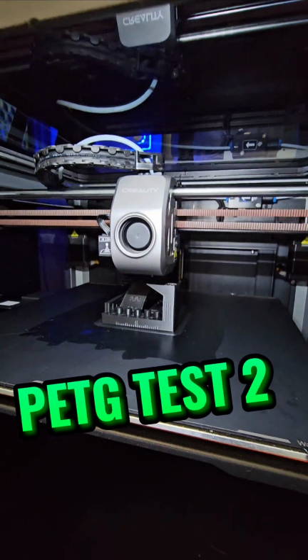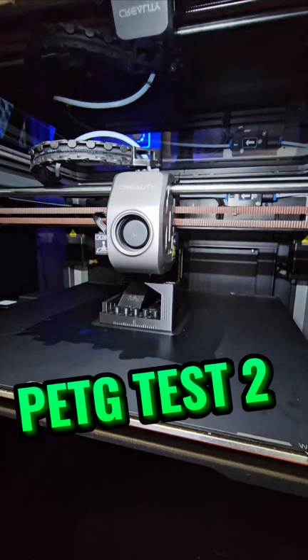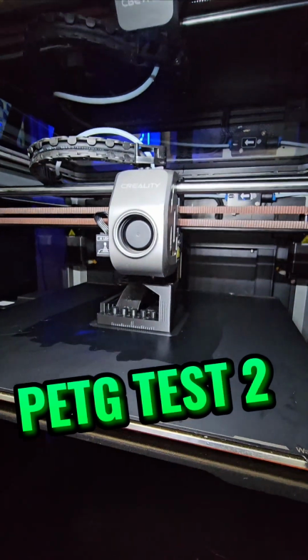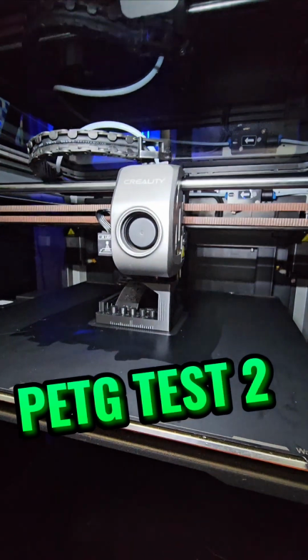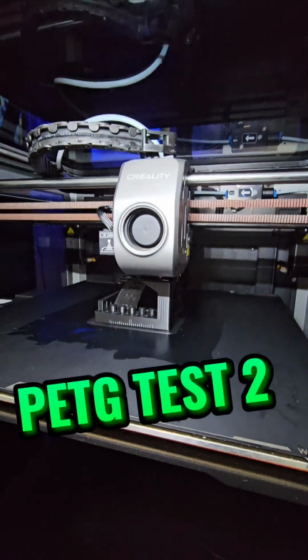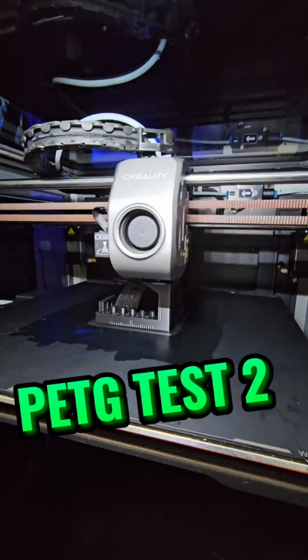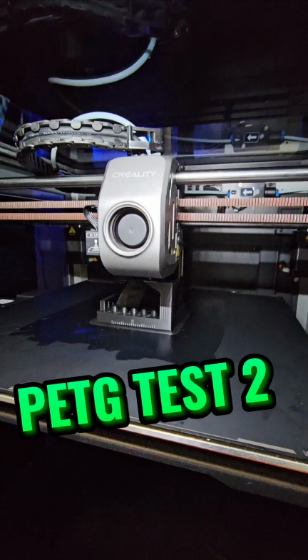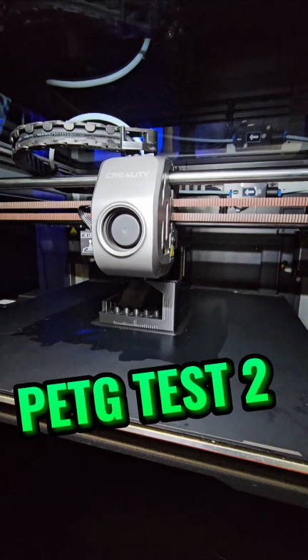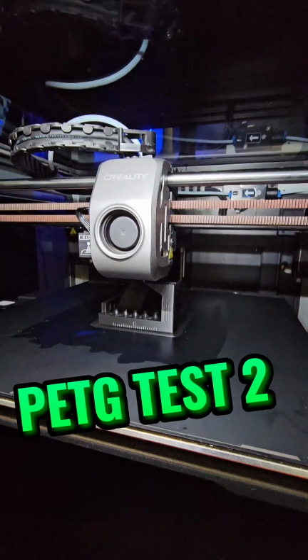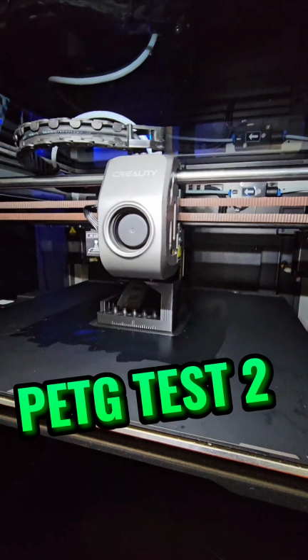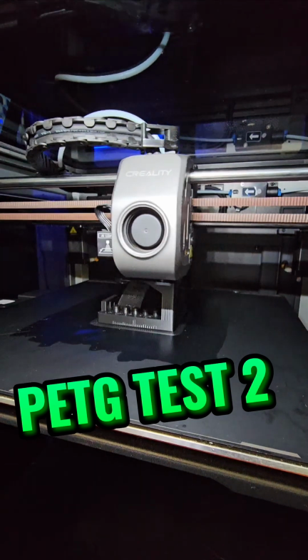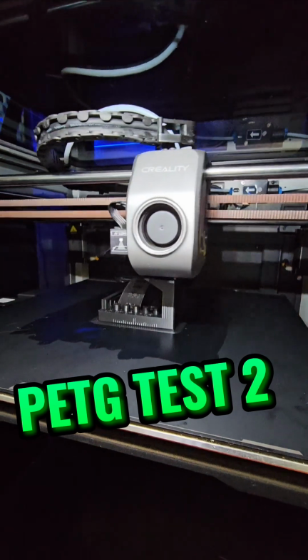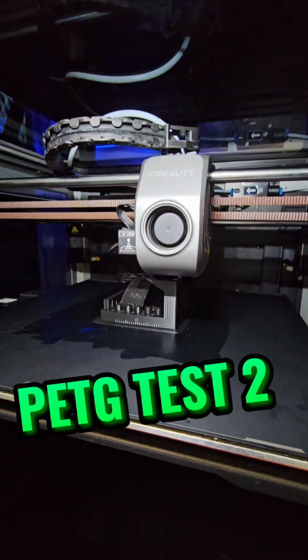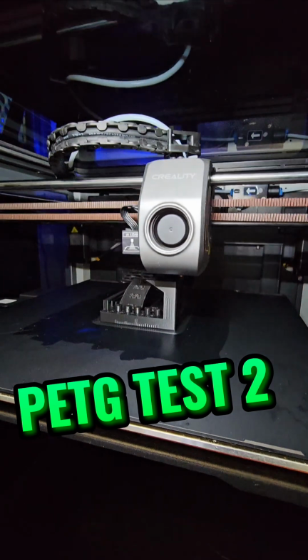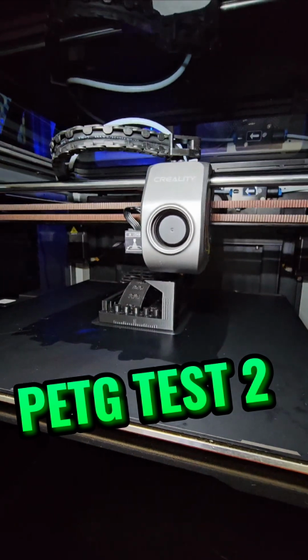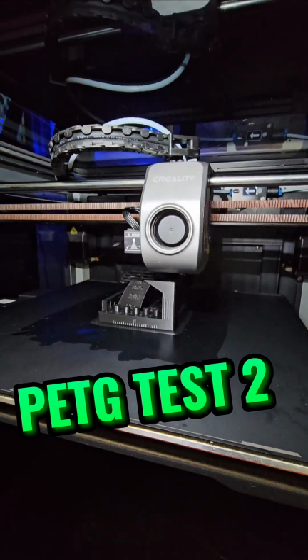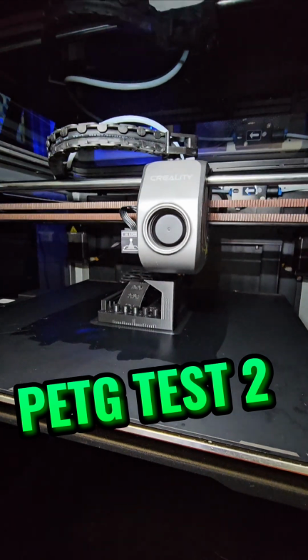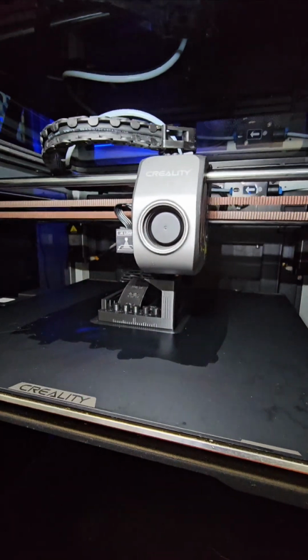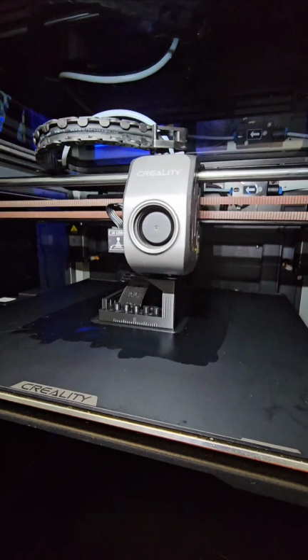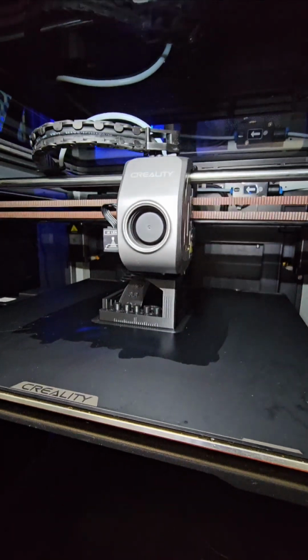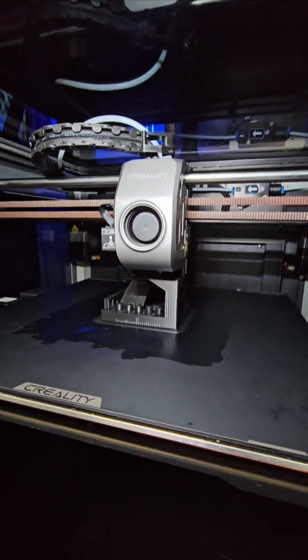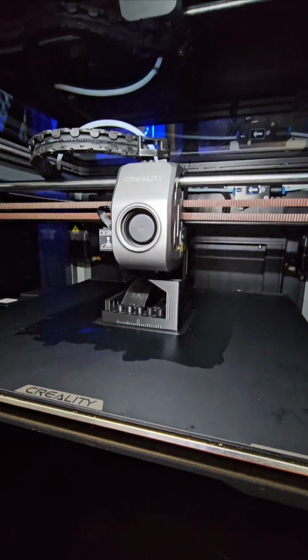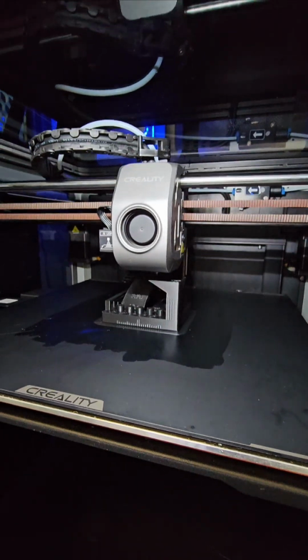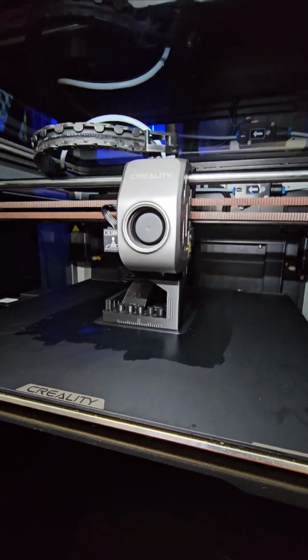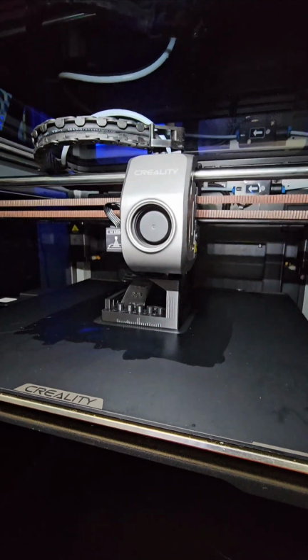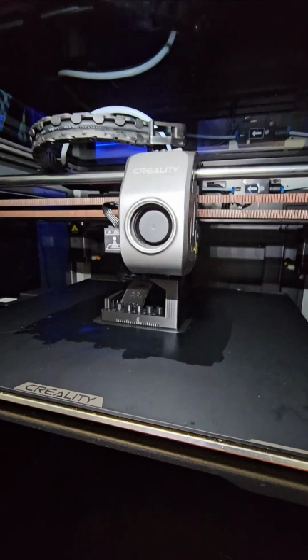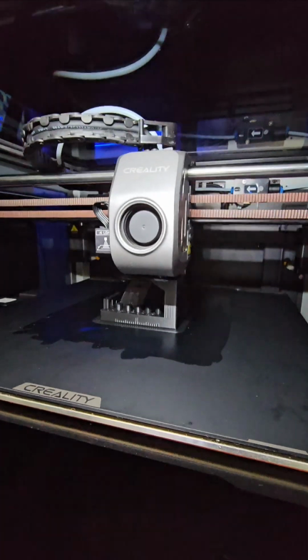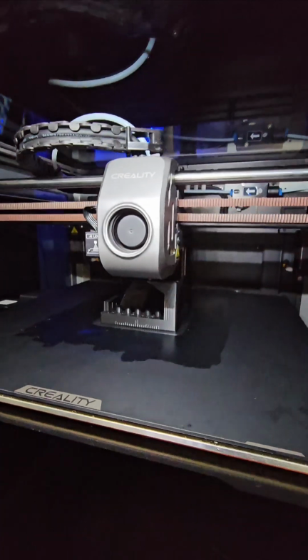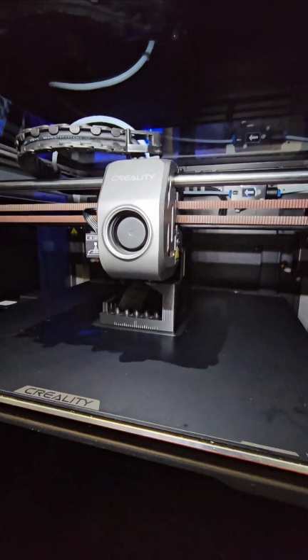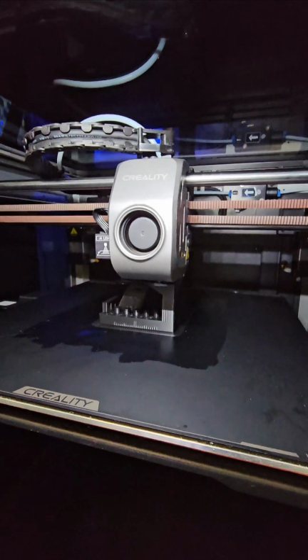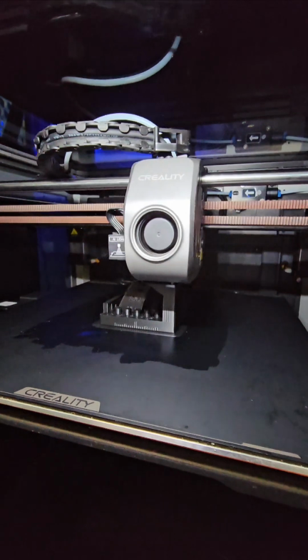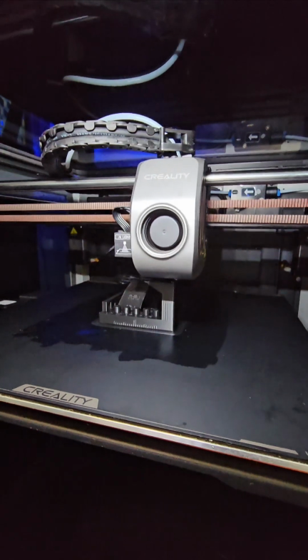Over on the K1 Max we're doing our second PETG test and we're almost done here, but we'll compare this to the first one.